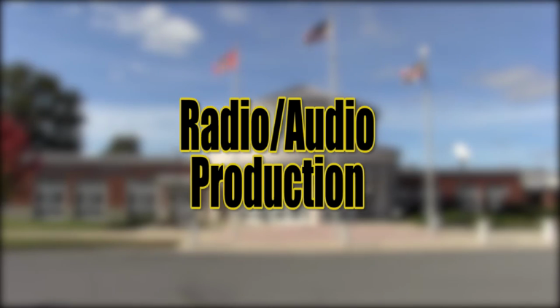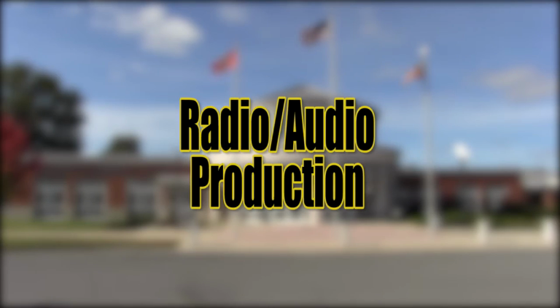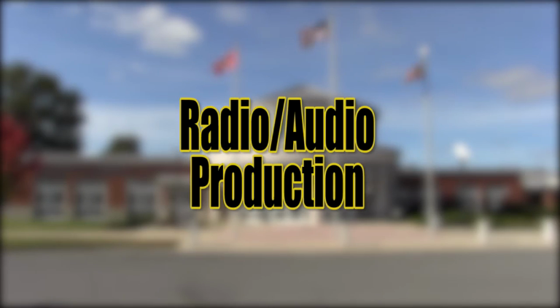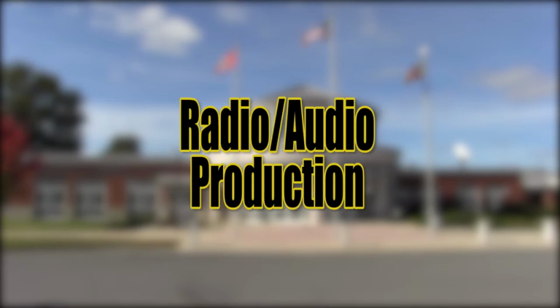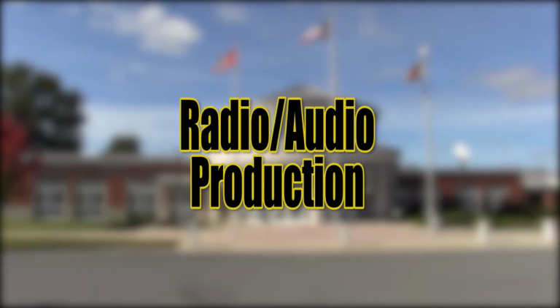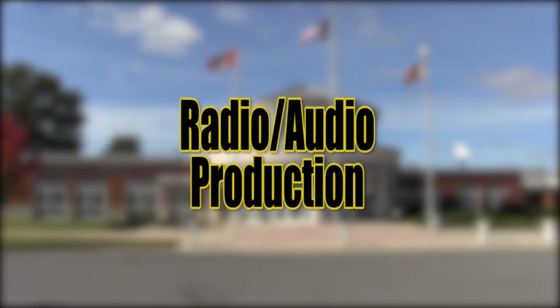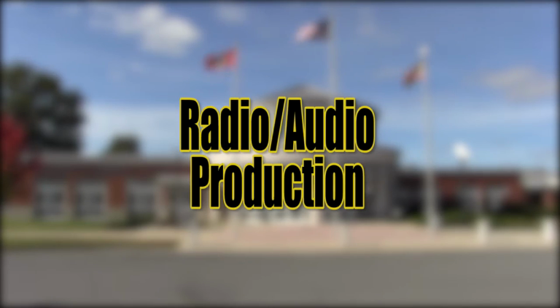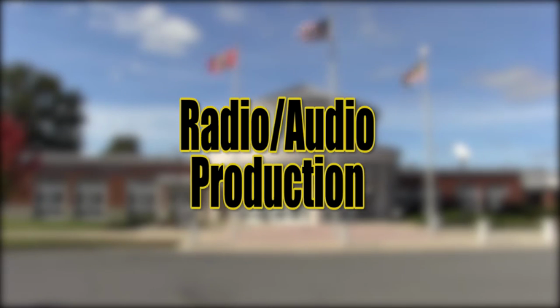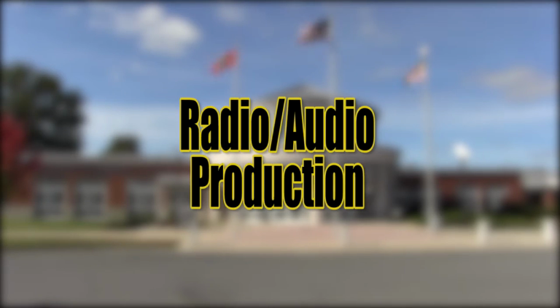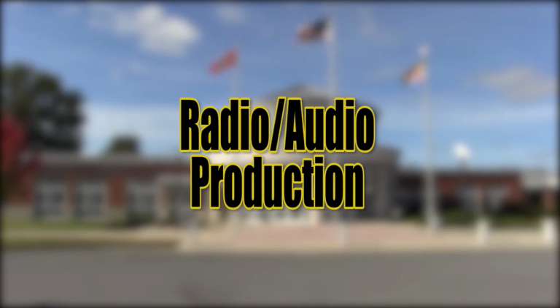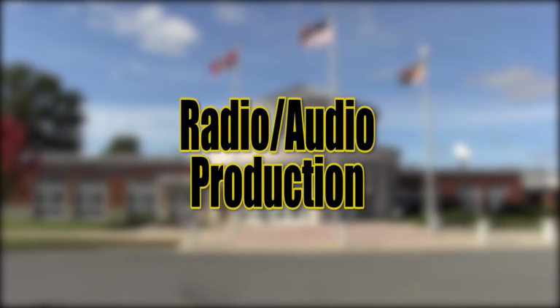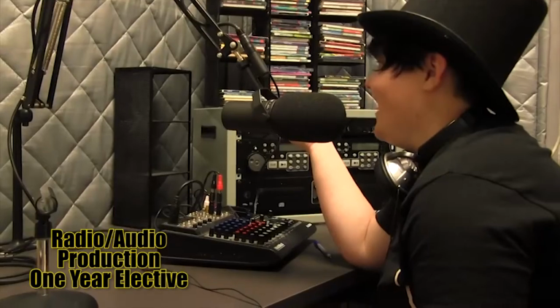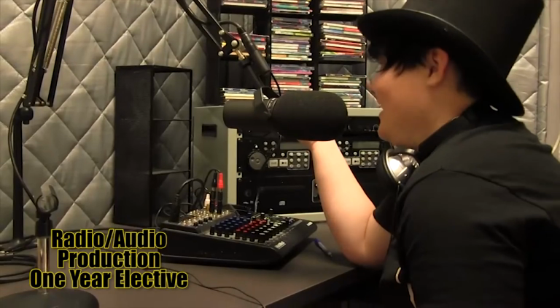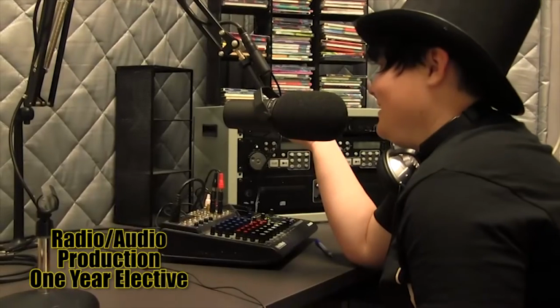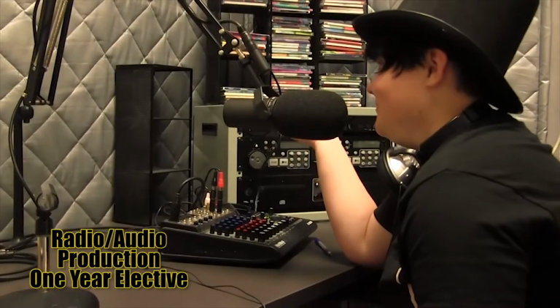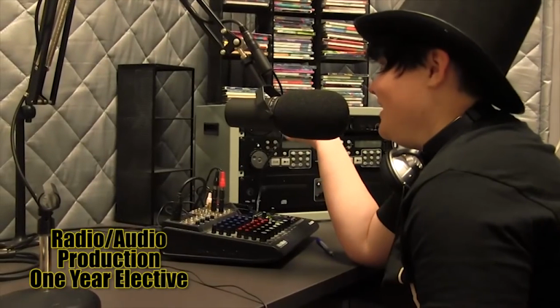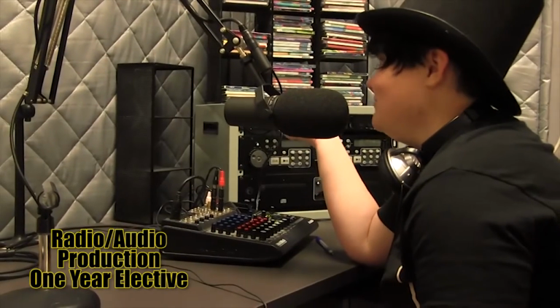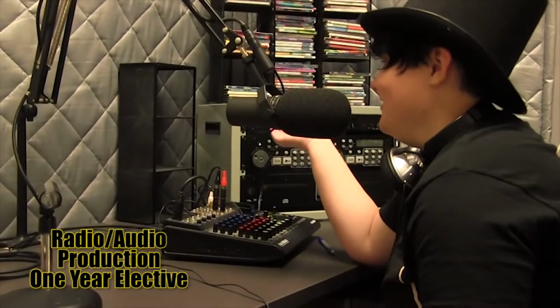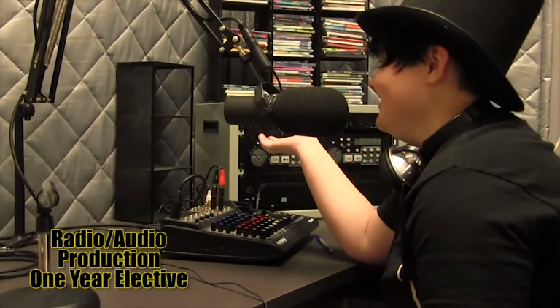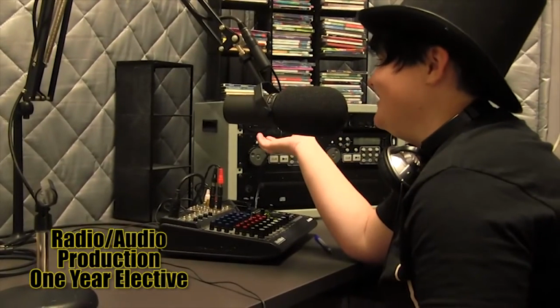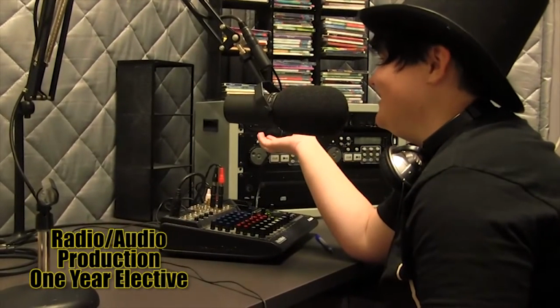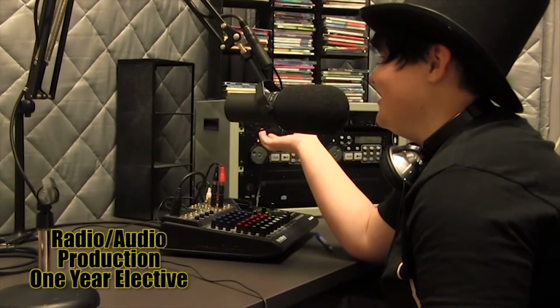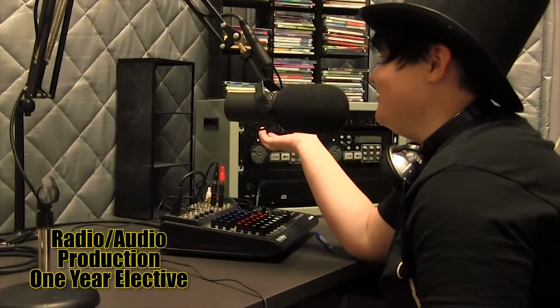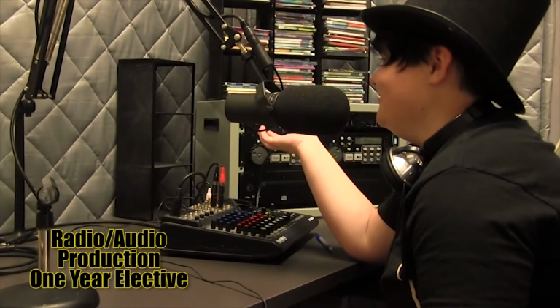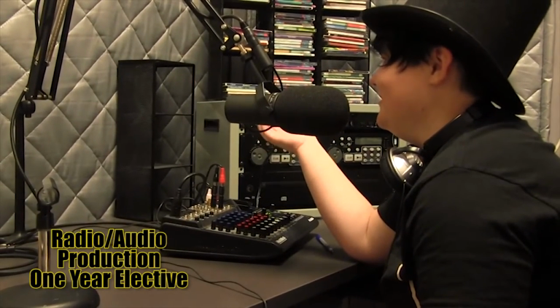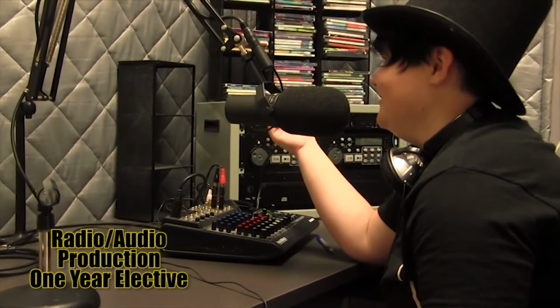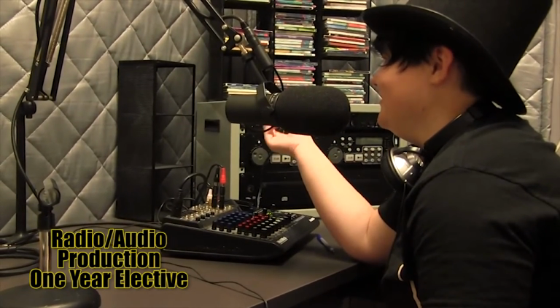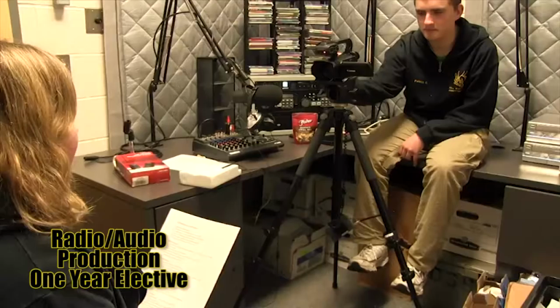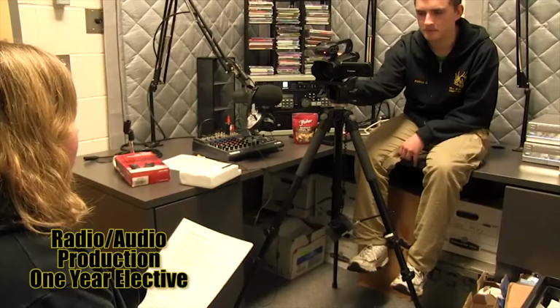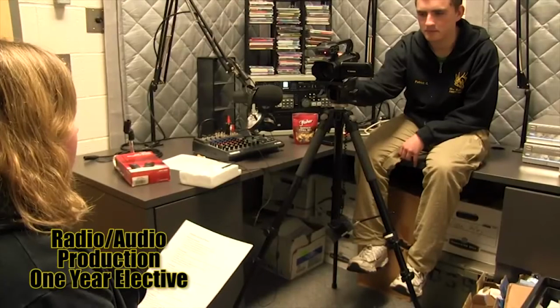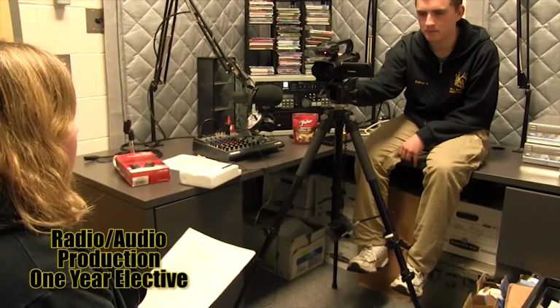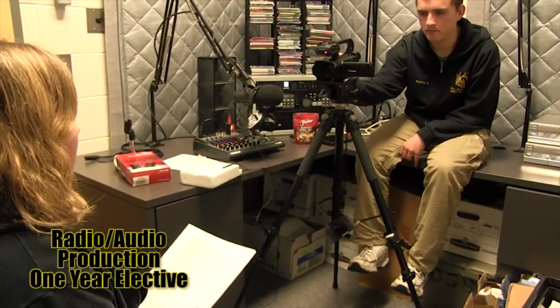Radio Audio Production introduces students to podcasting, internet radio, sound effects, and radio theater.